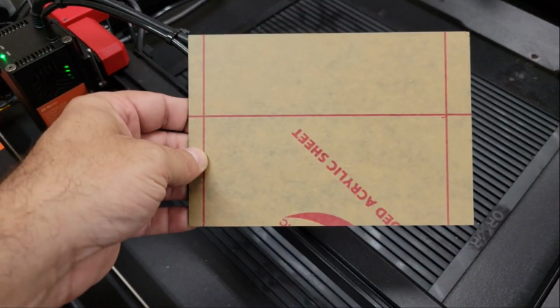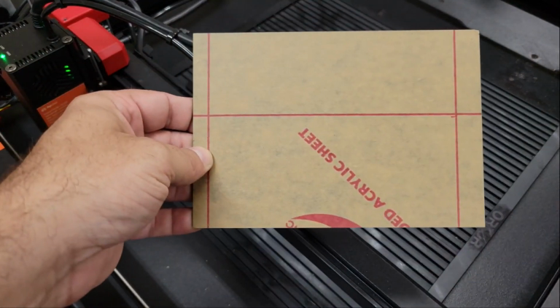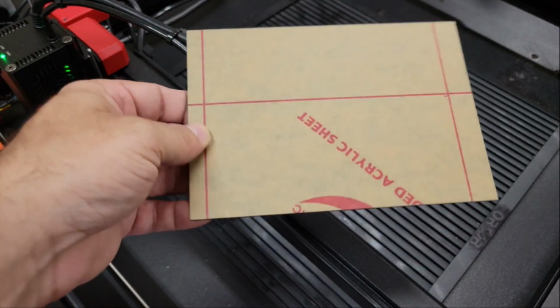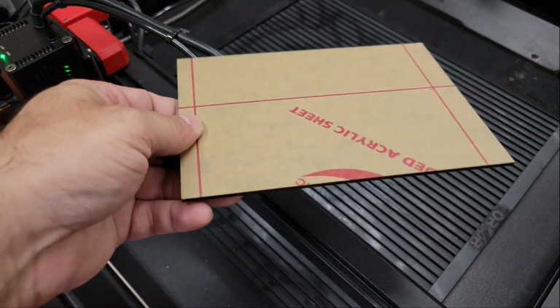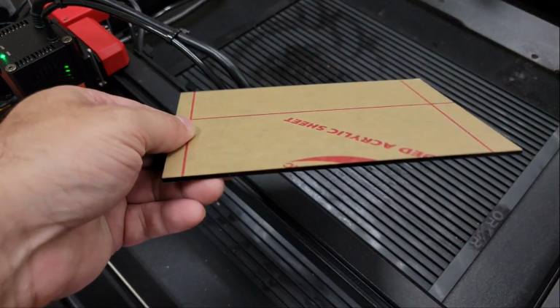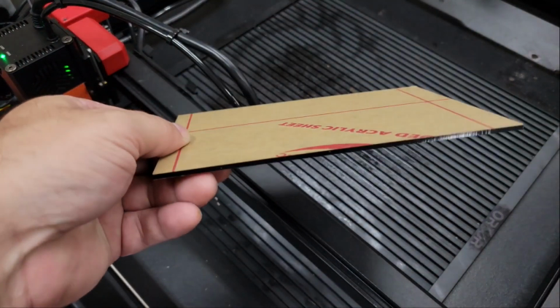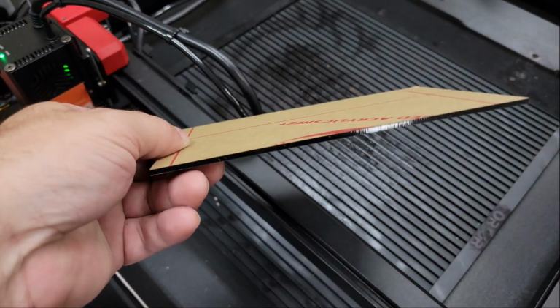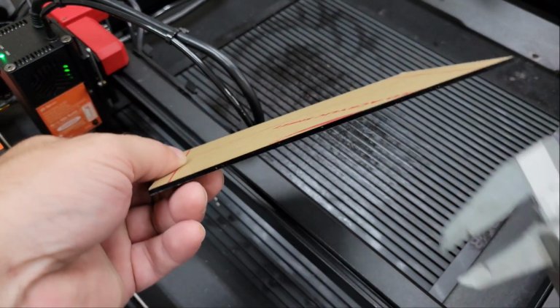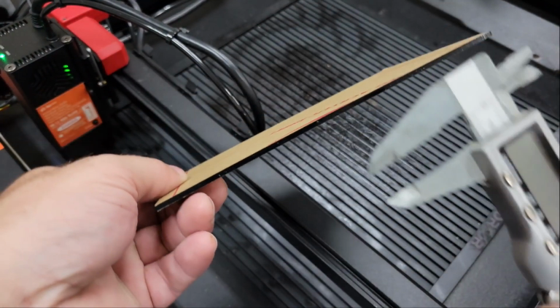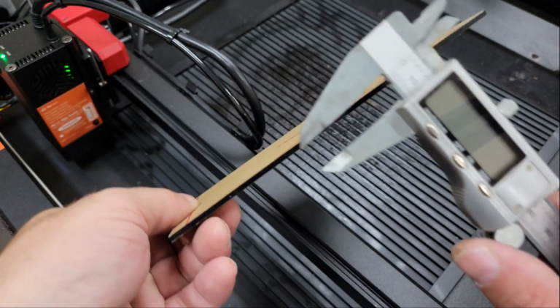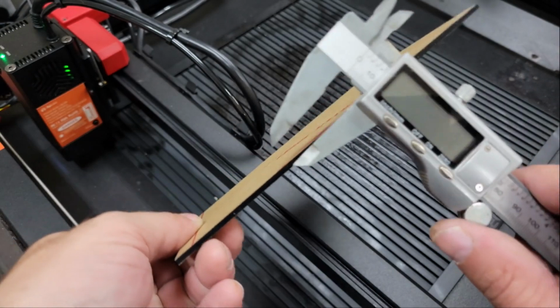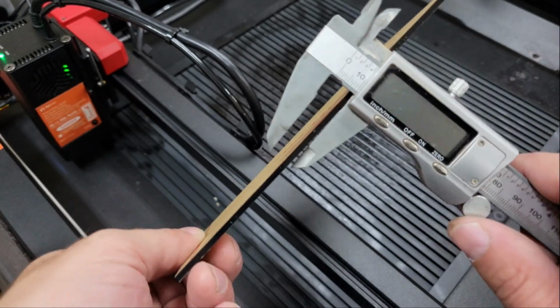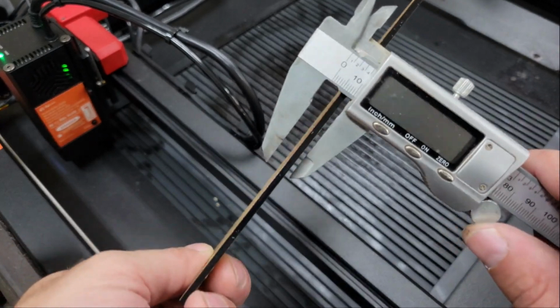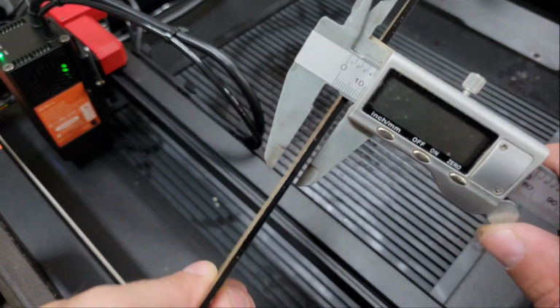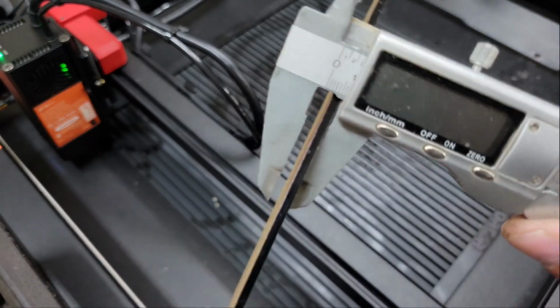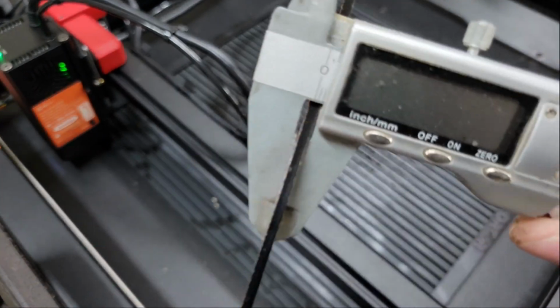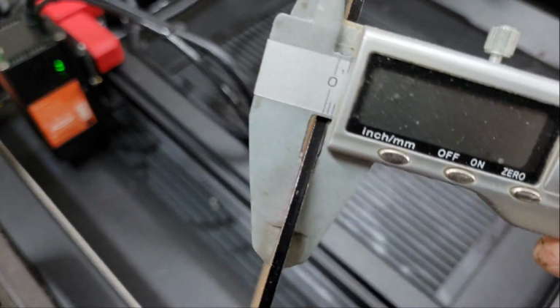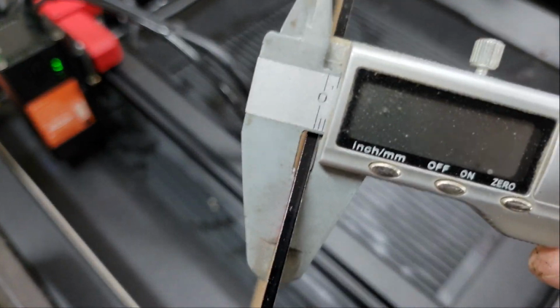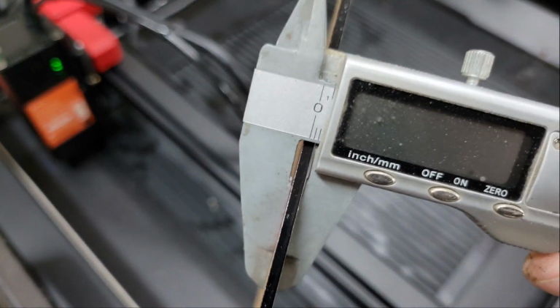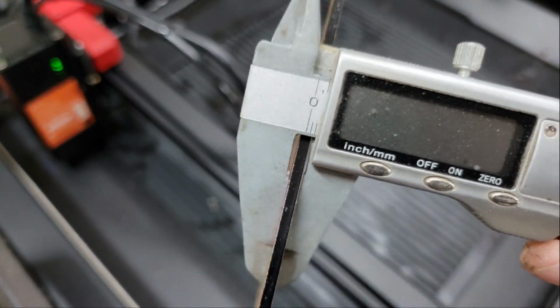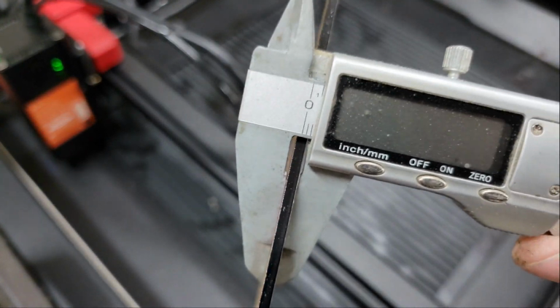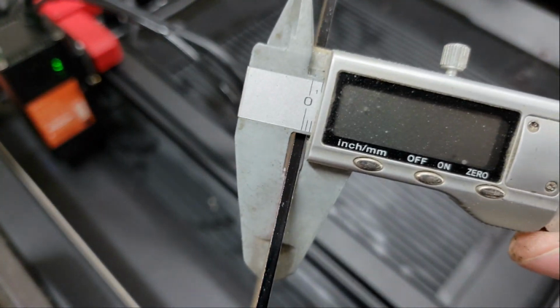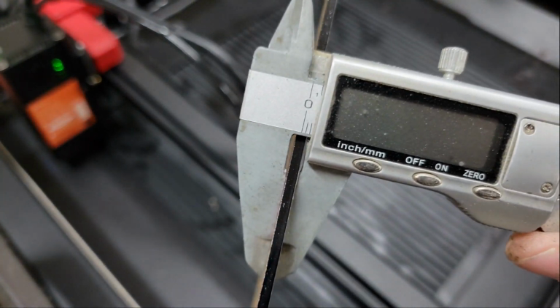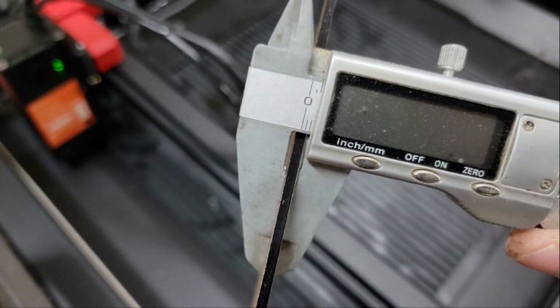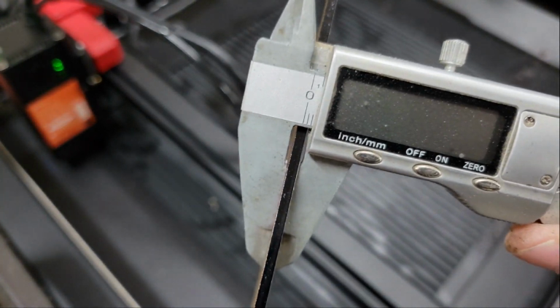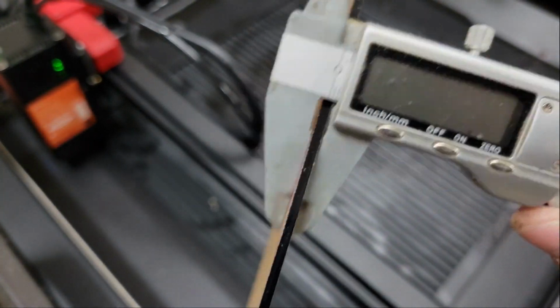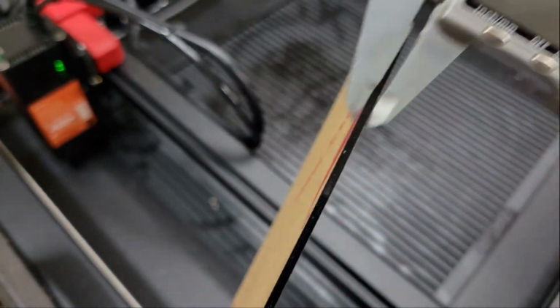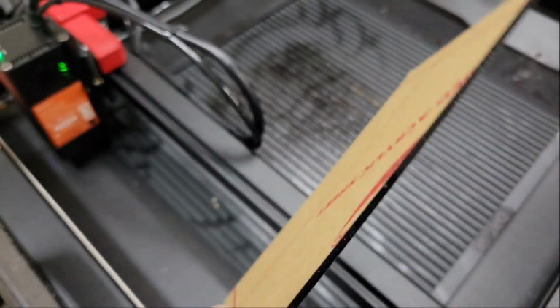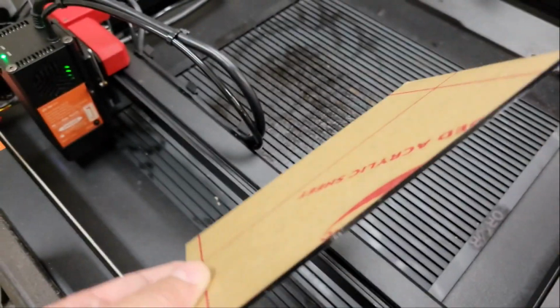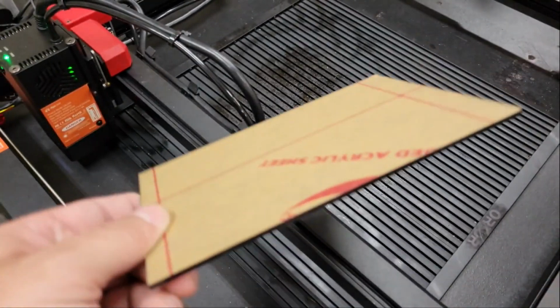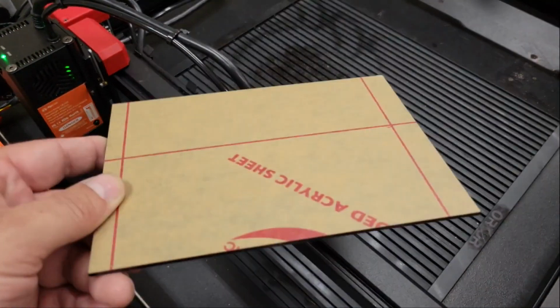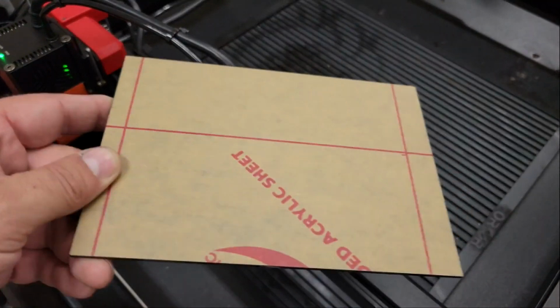Of course, like other engravers, this machine can also engrave and cut black acrylic up to 10mm thick in one pass.